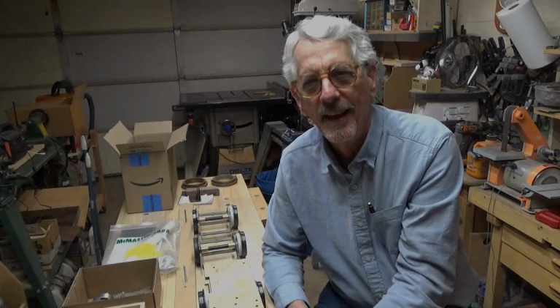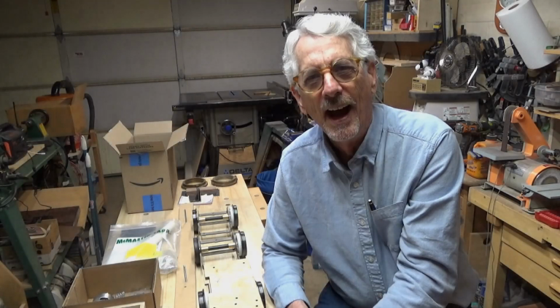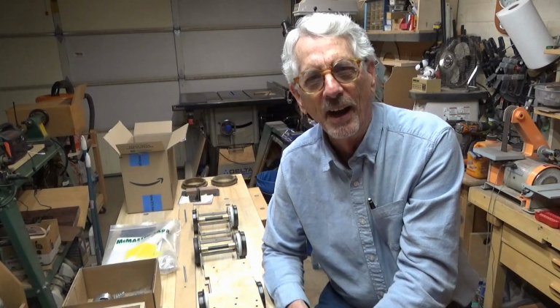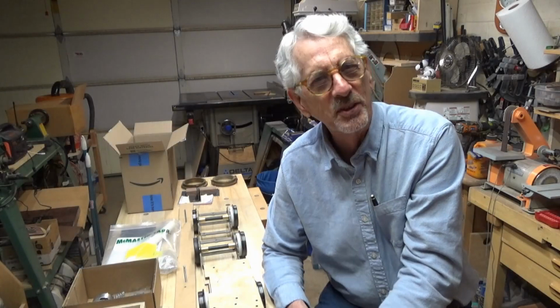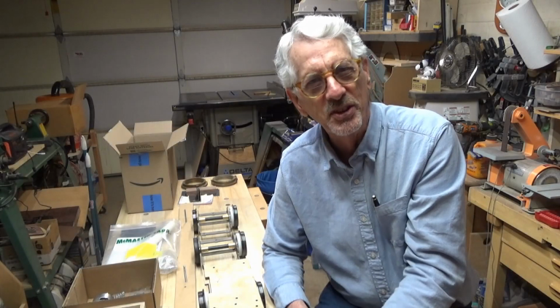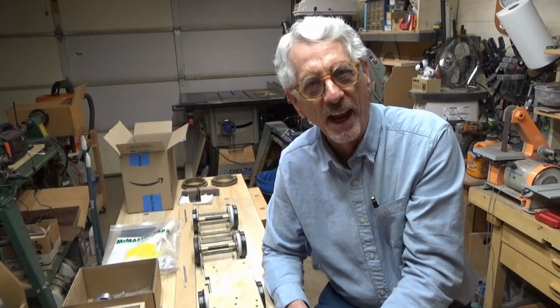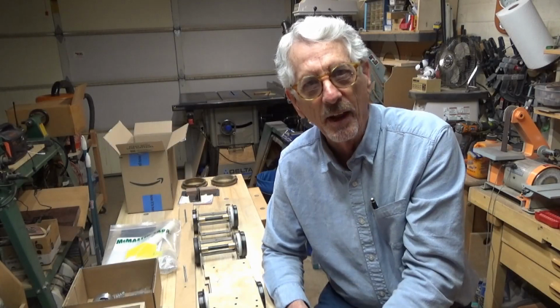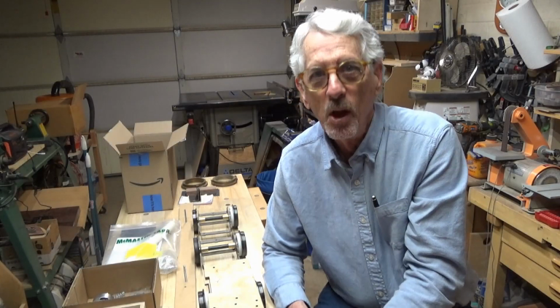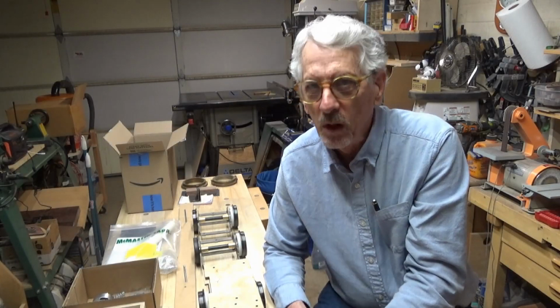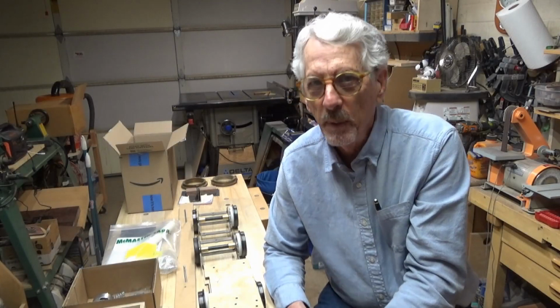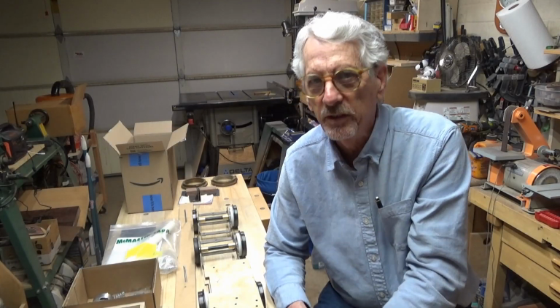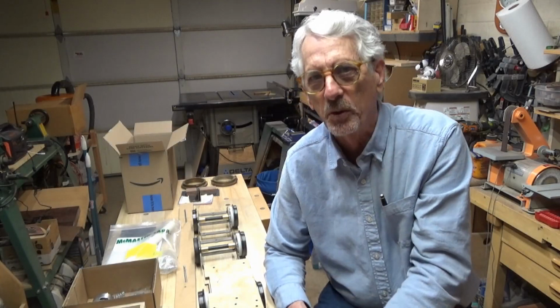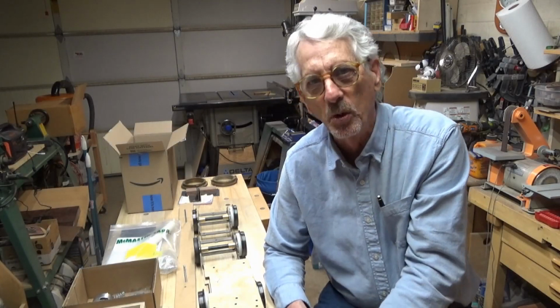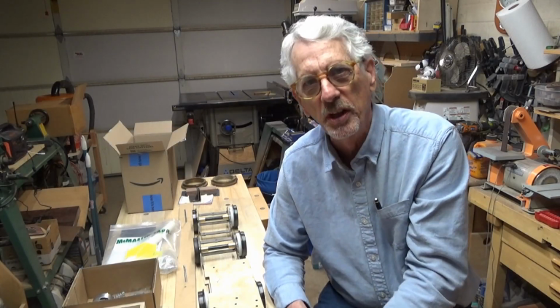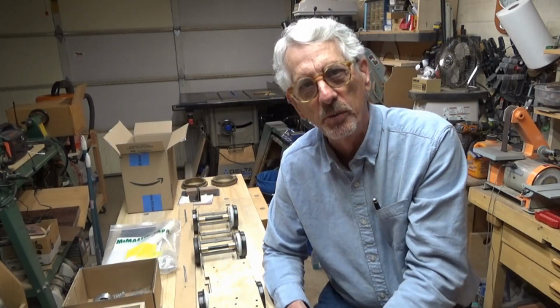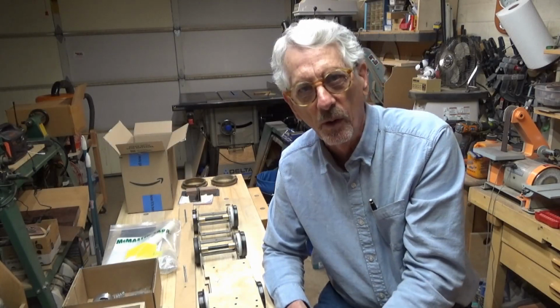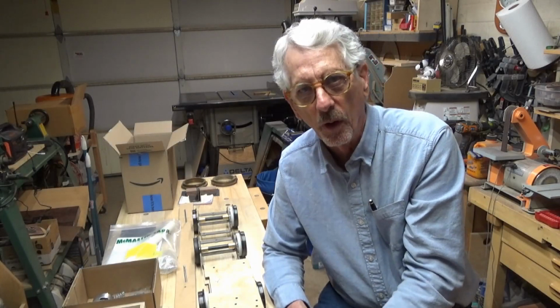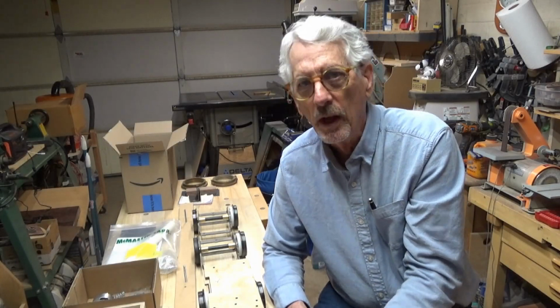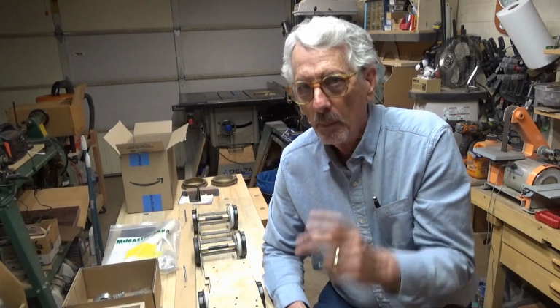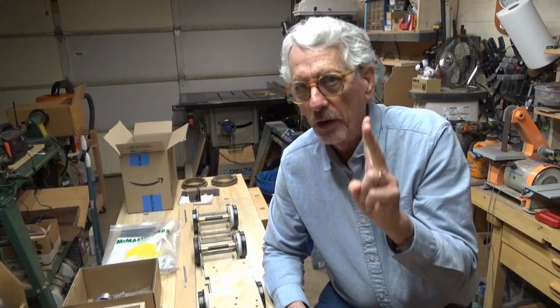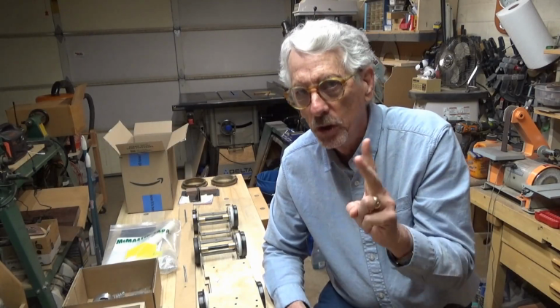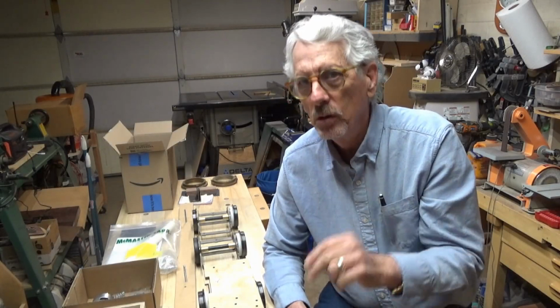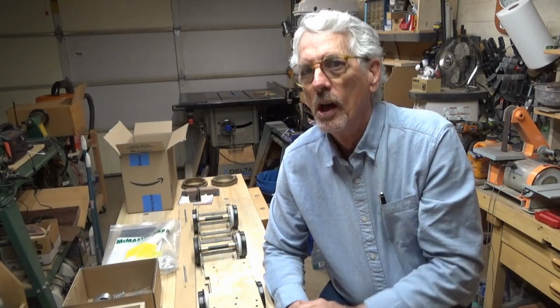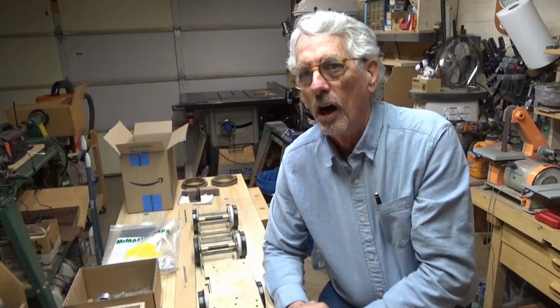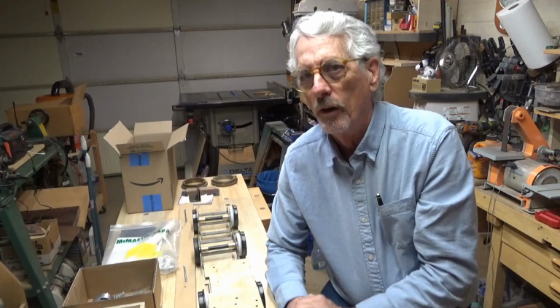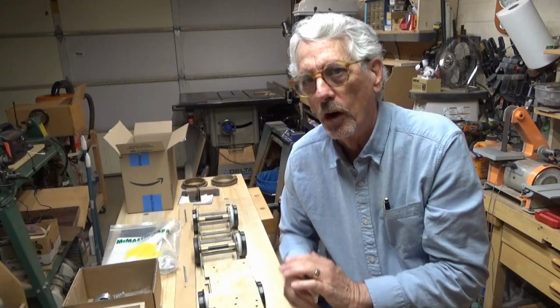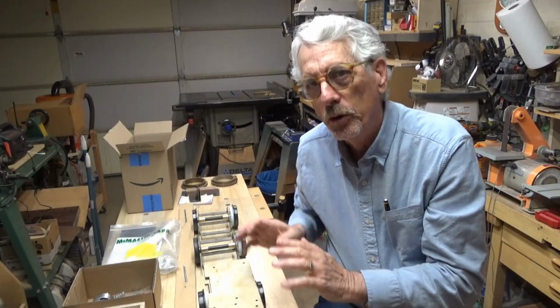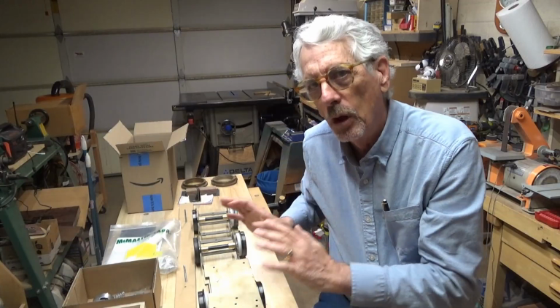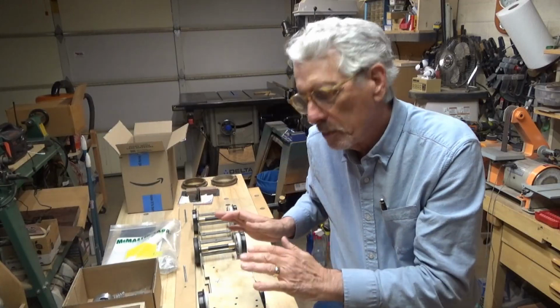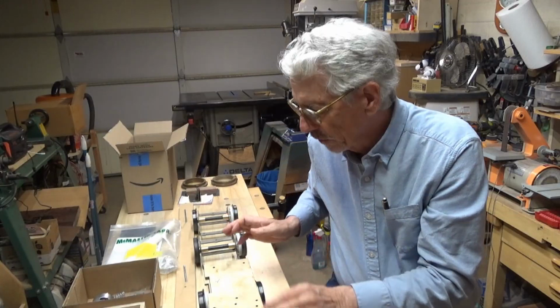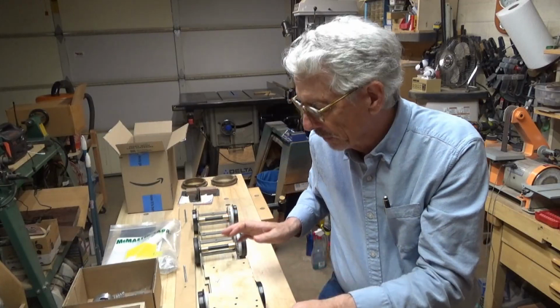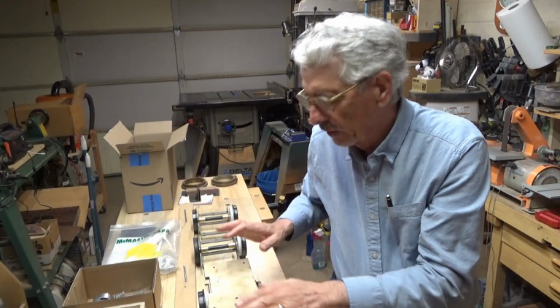Hi, this is Stan. Welcome back to the Crow's Nest Railroad, part two of our new locomotive build.